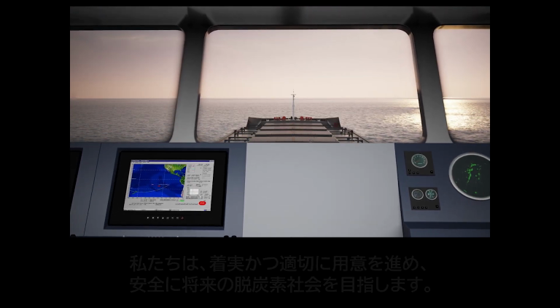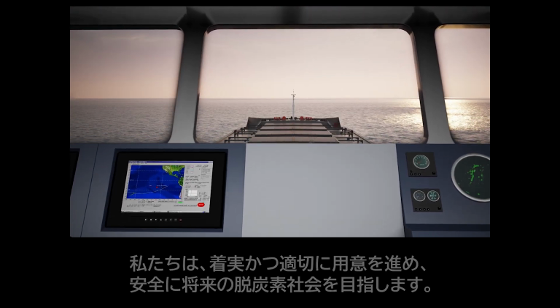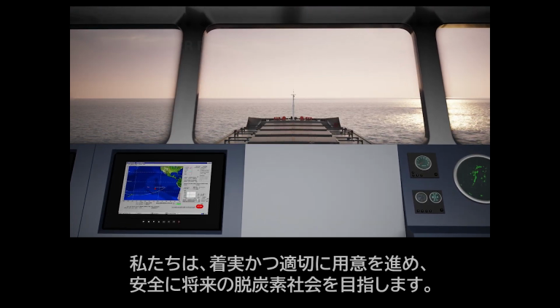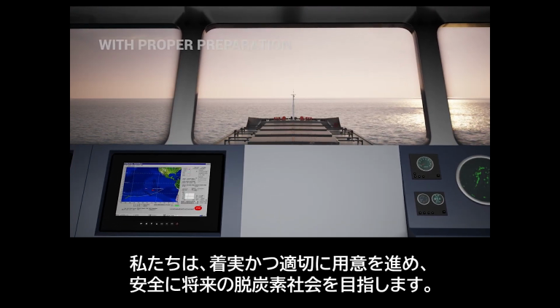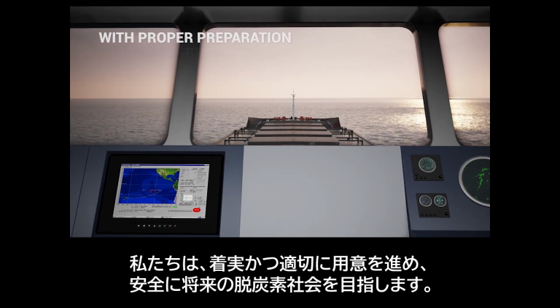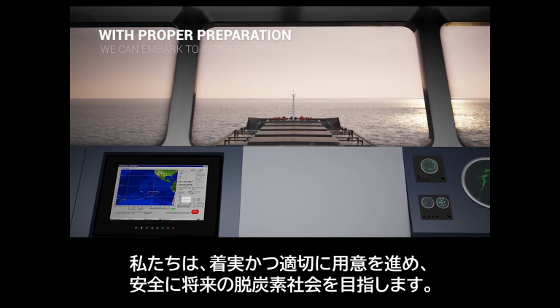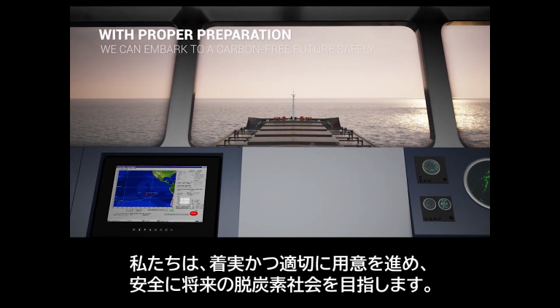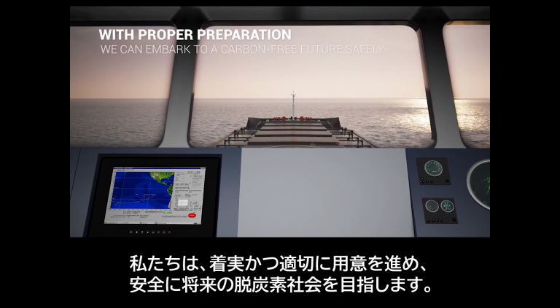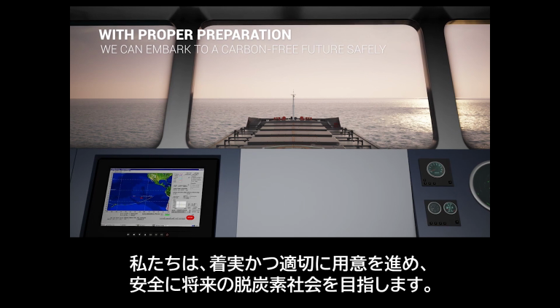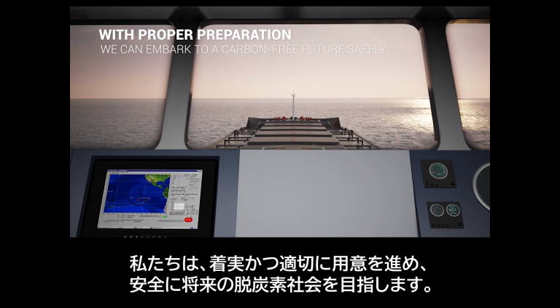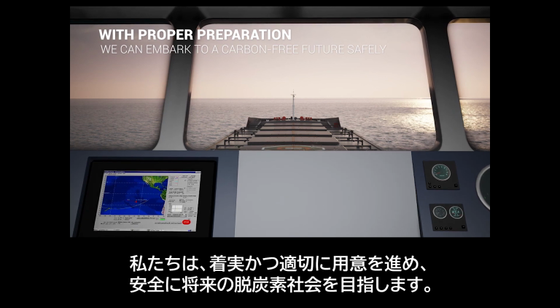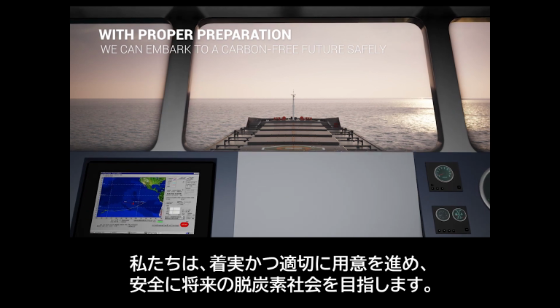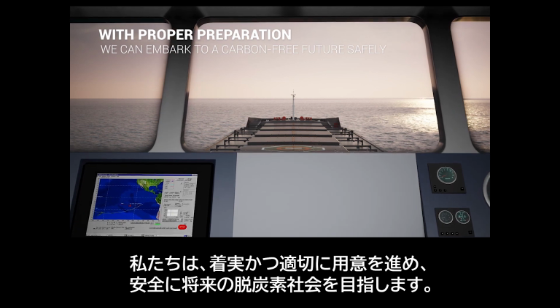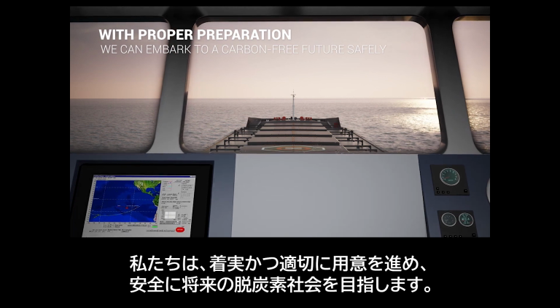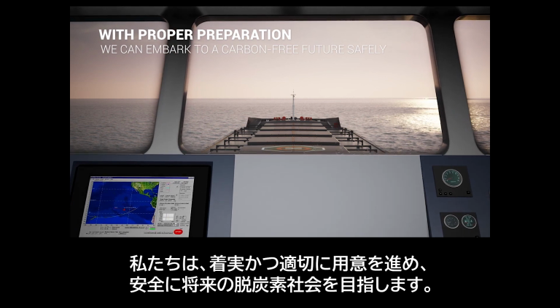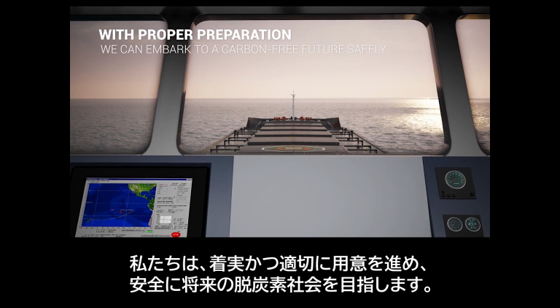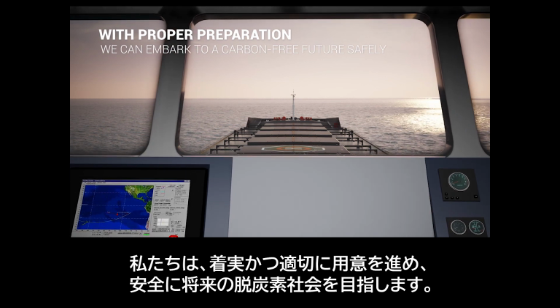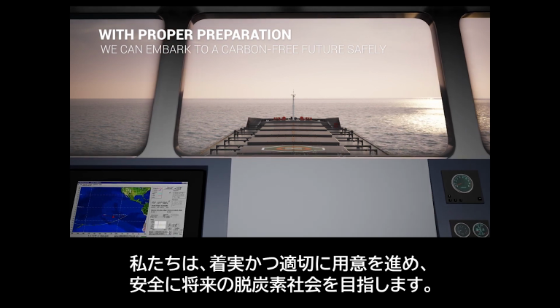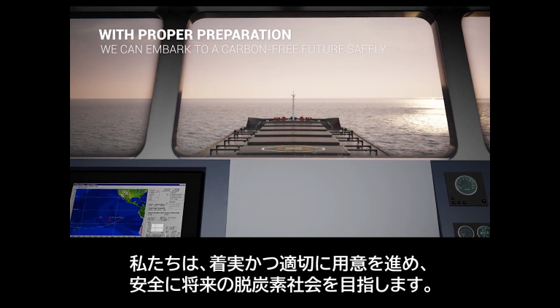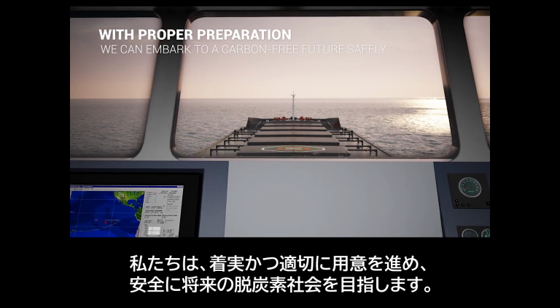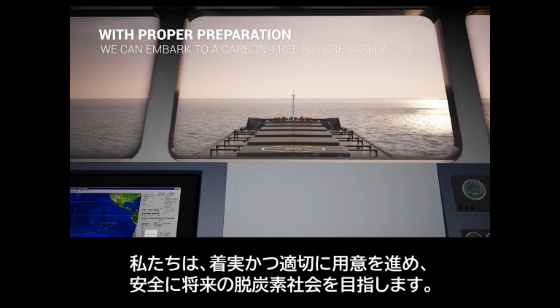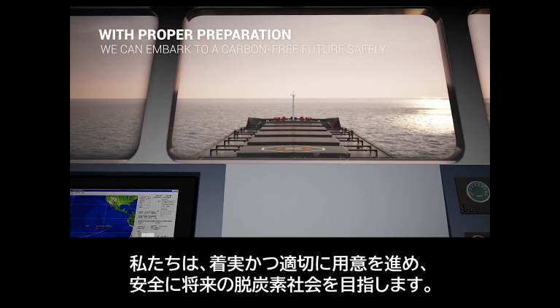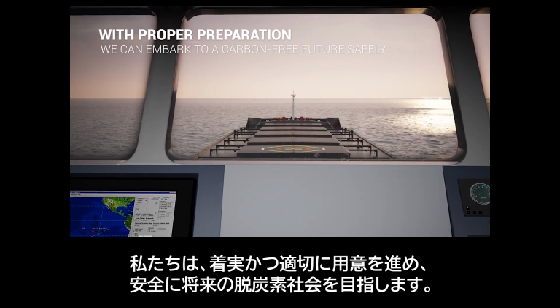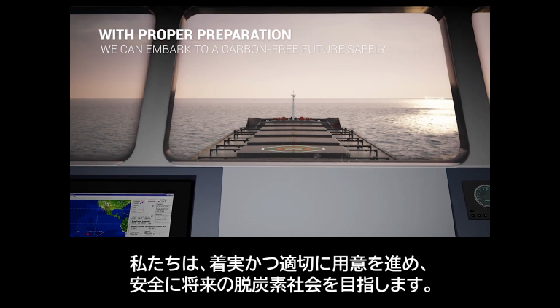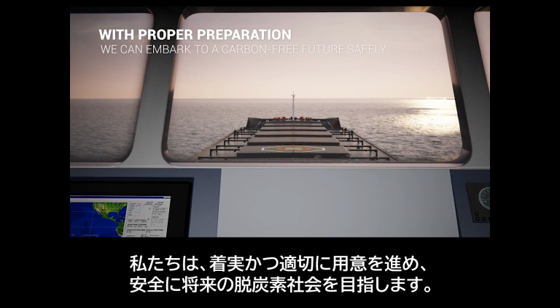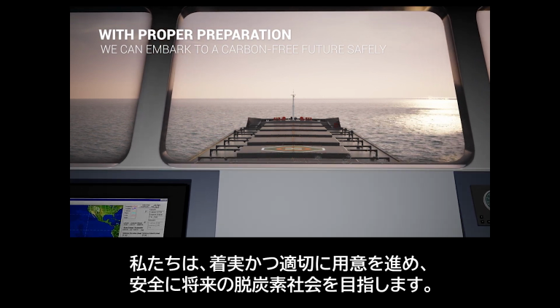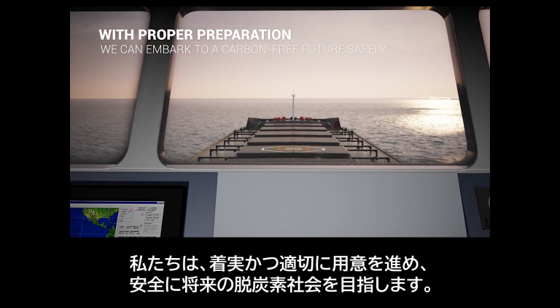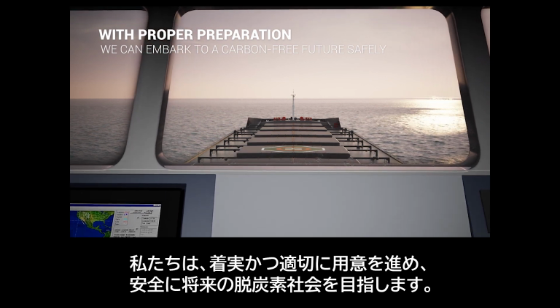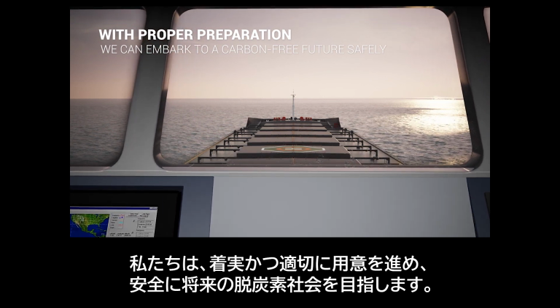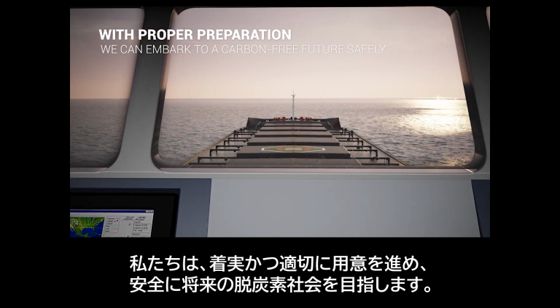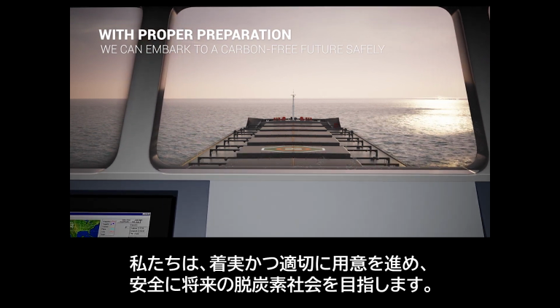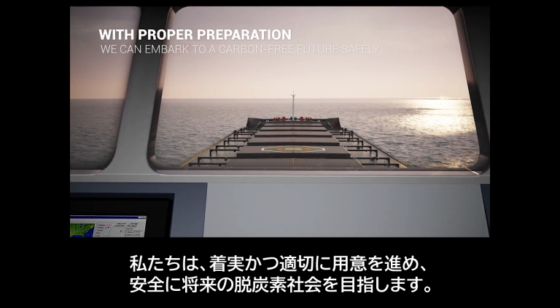With proper preparation, we can embark on a carbon-free future safely.